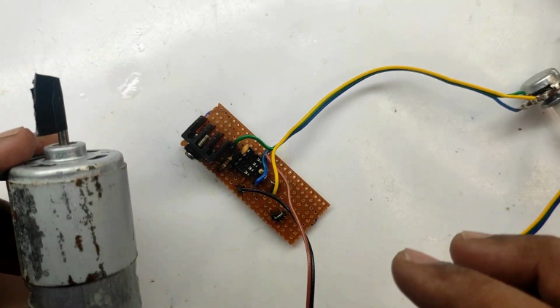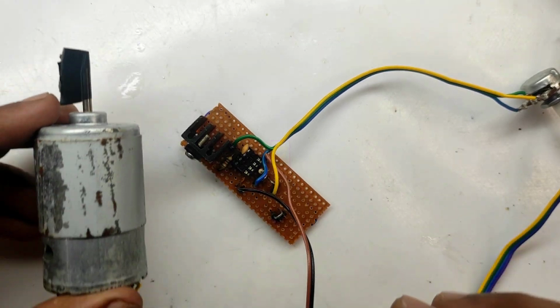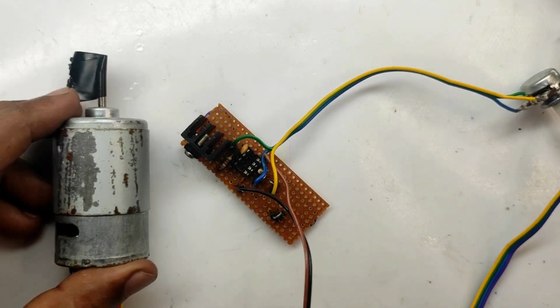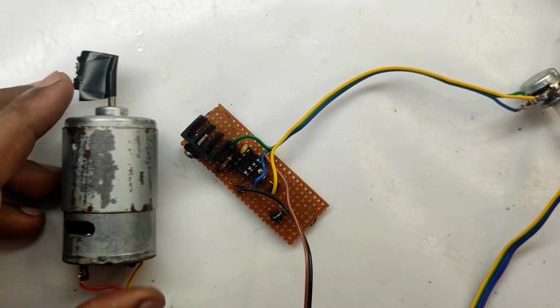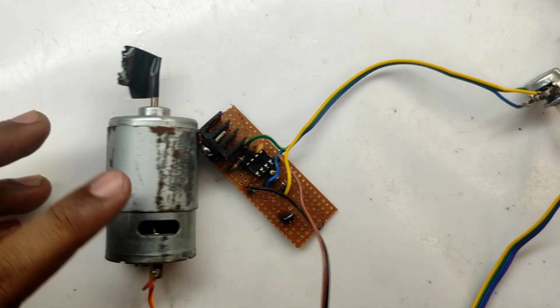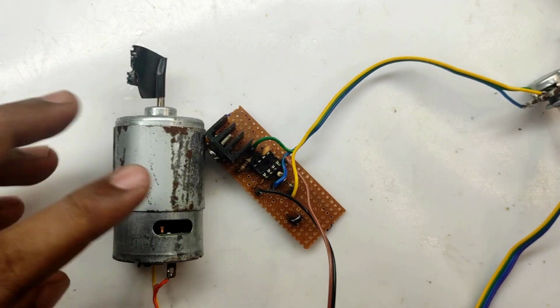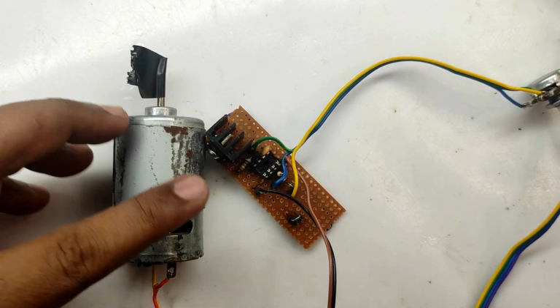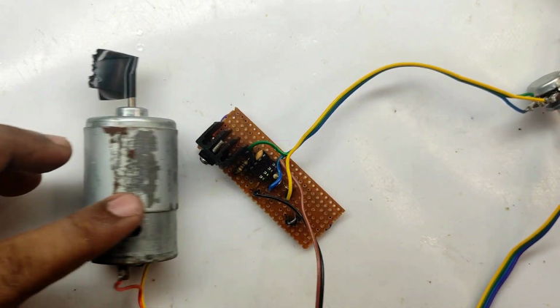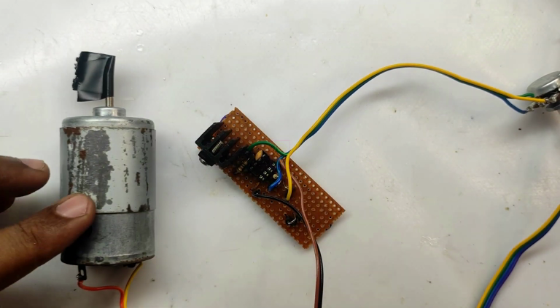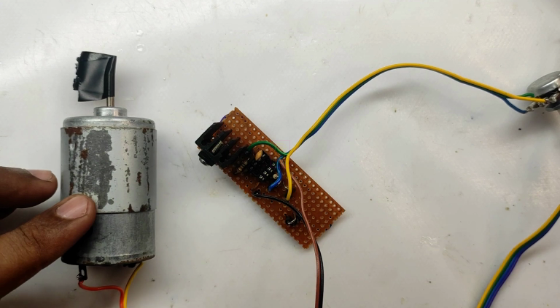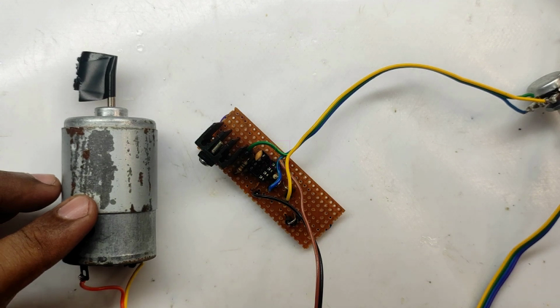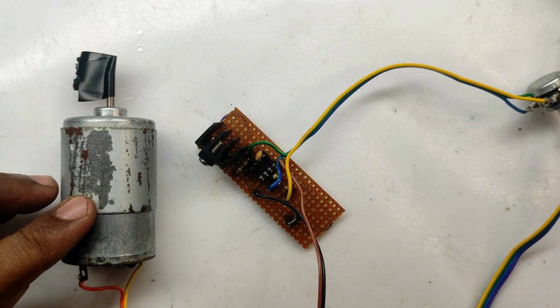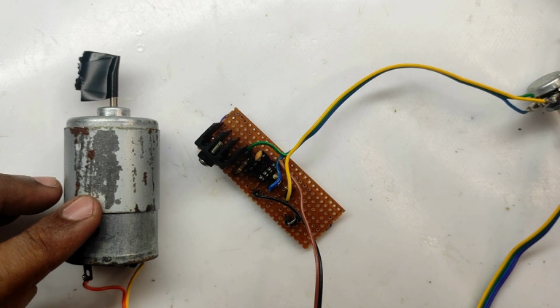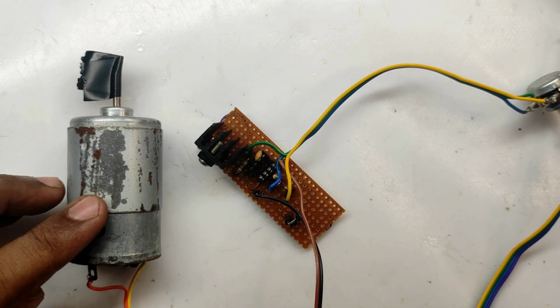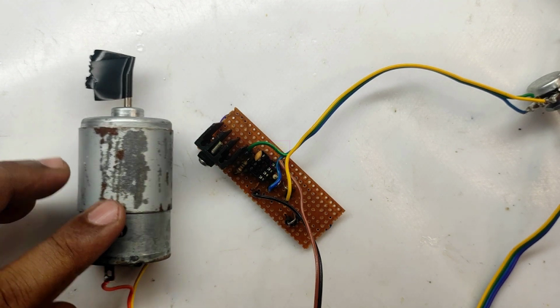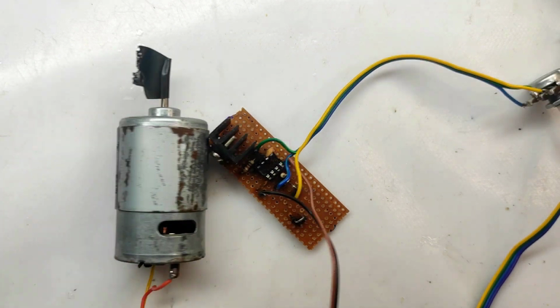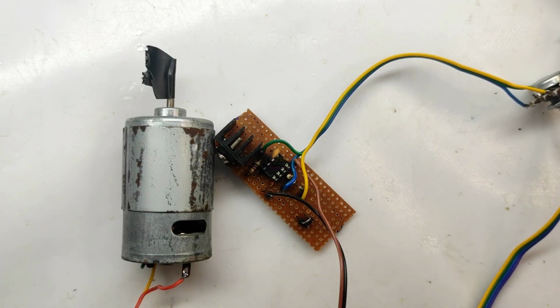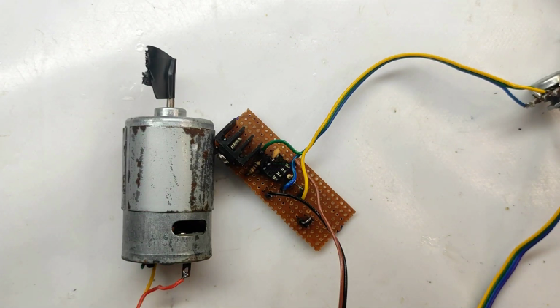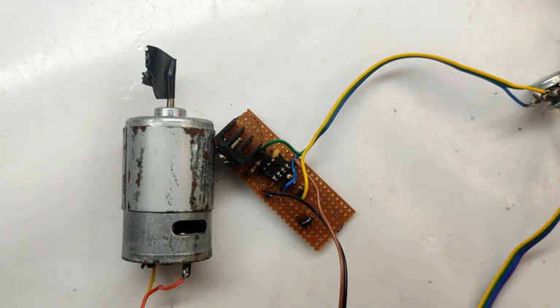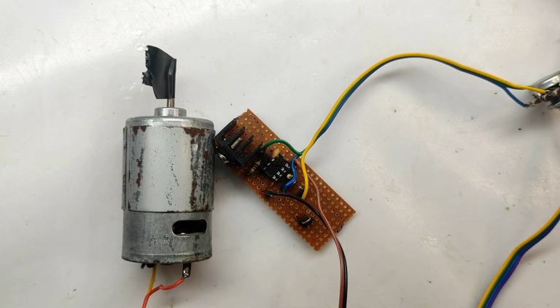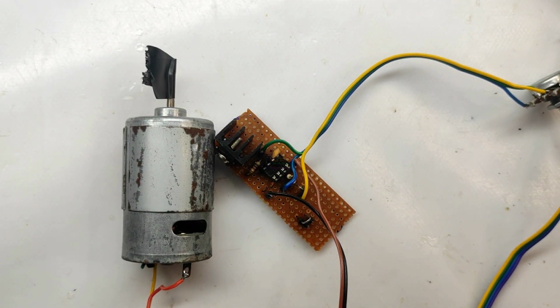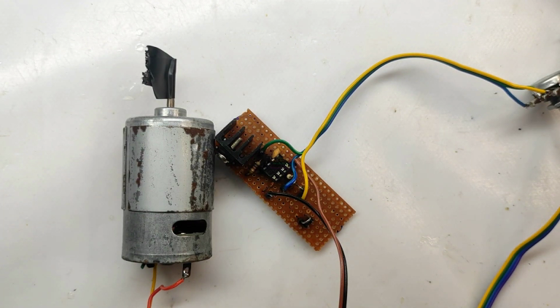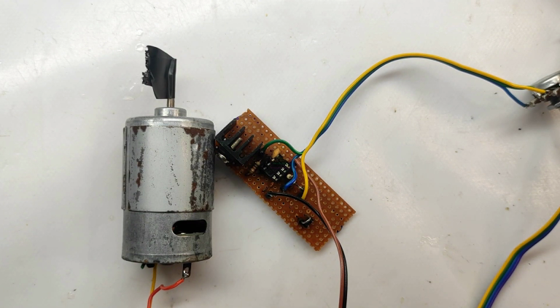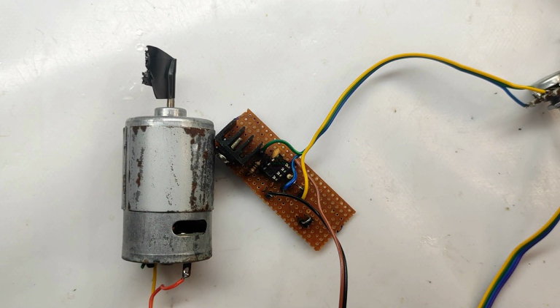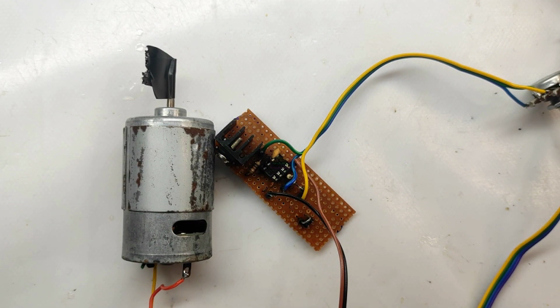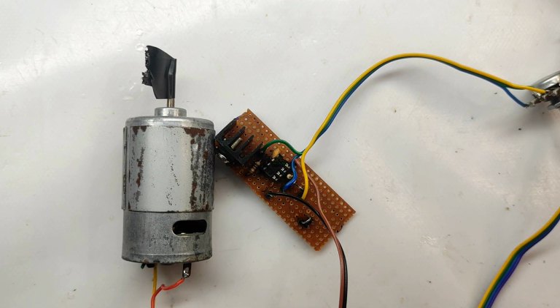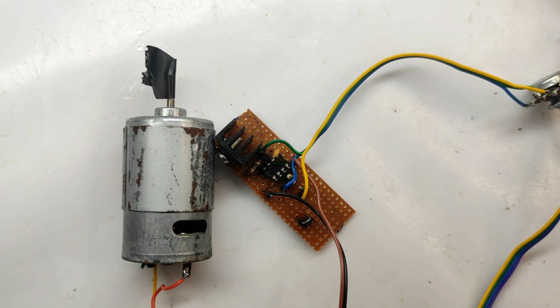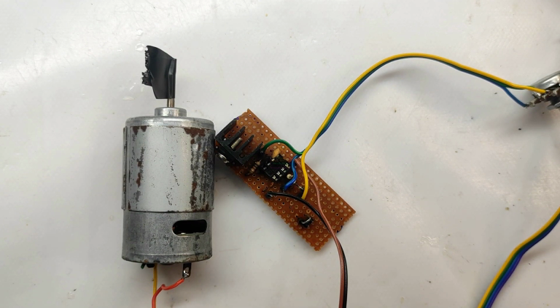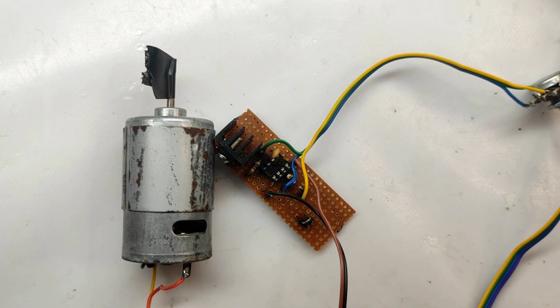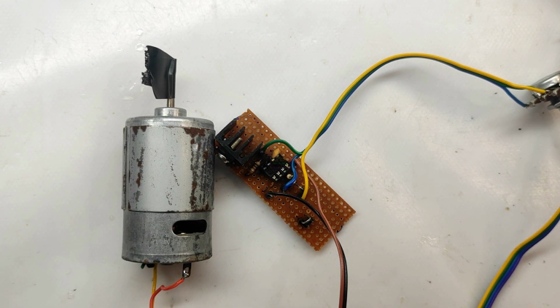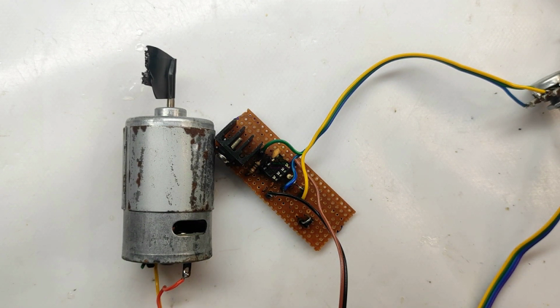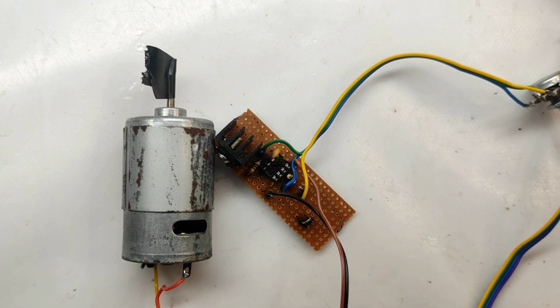This is the motor we are using — it is a low power motor. I haven't connected the motor to the circuit yet, but we can do it now.